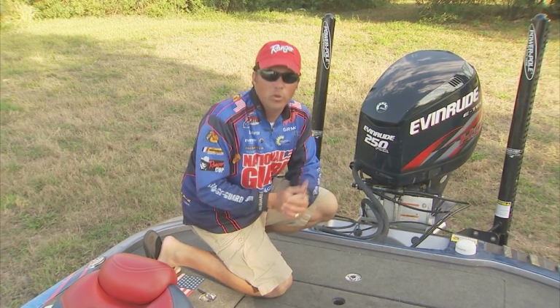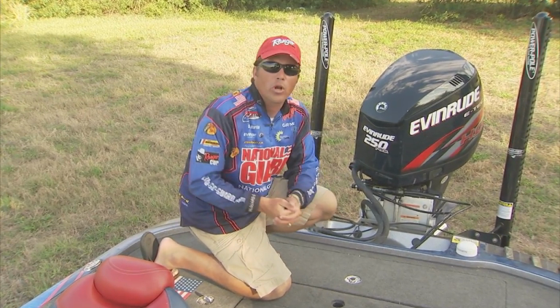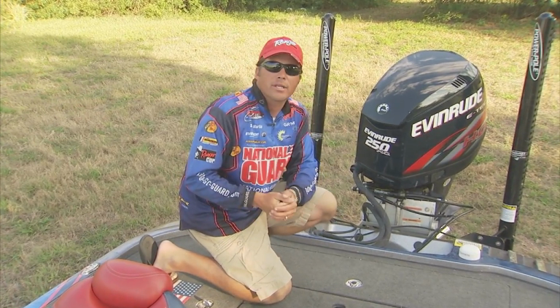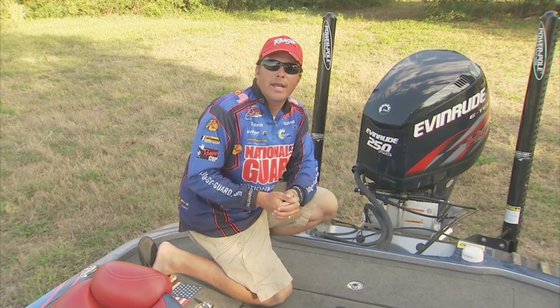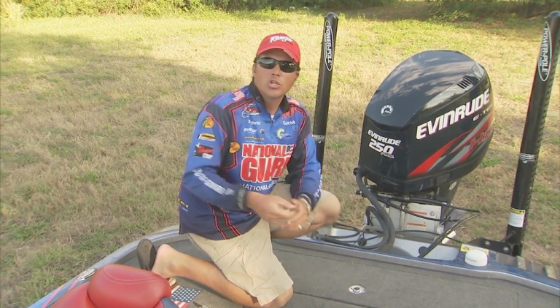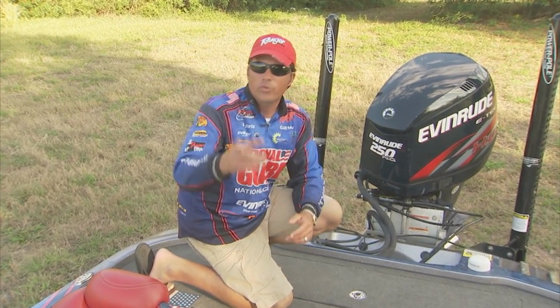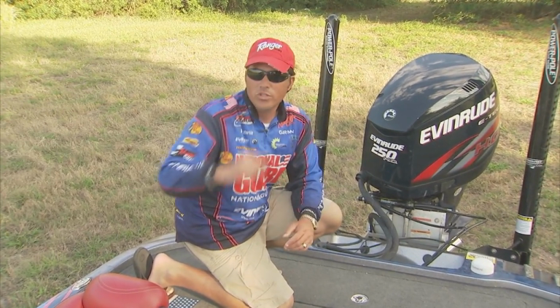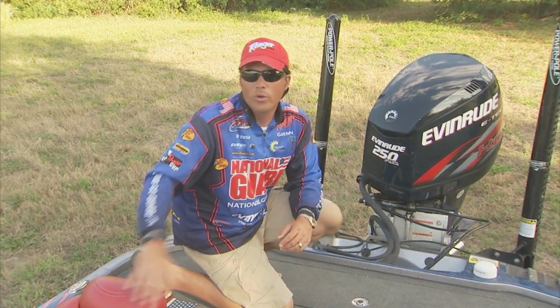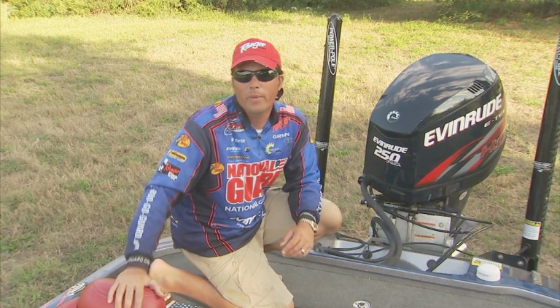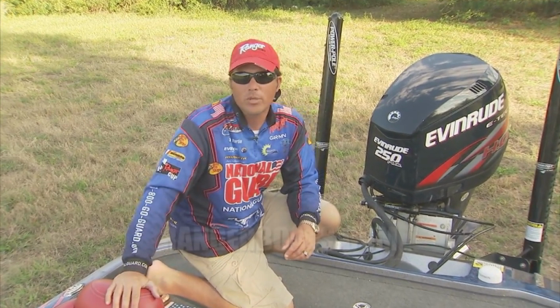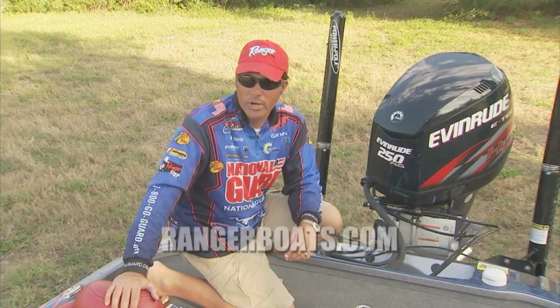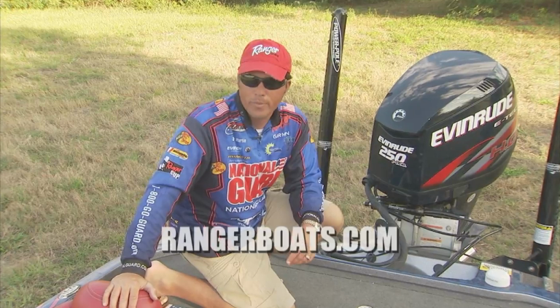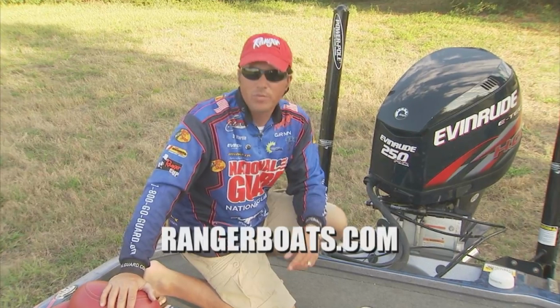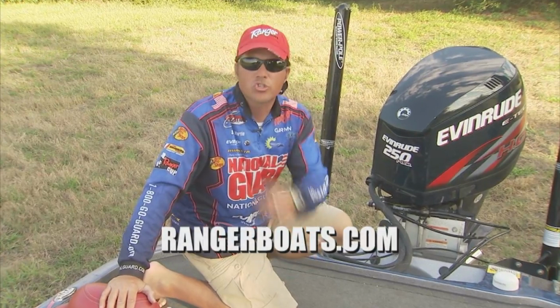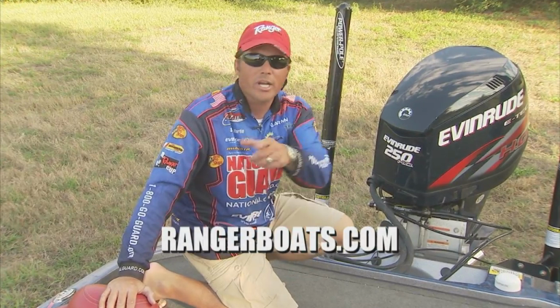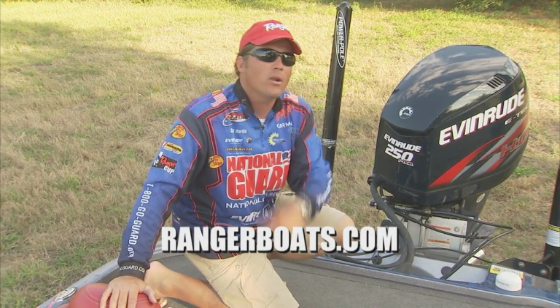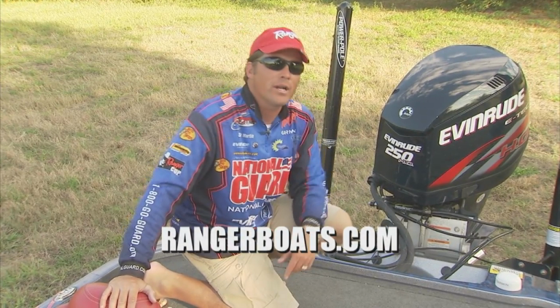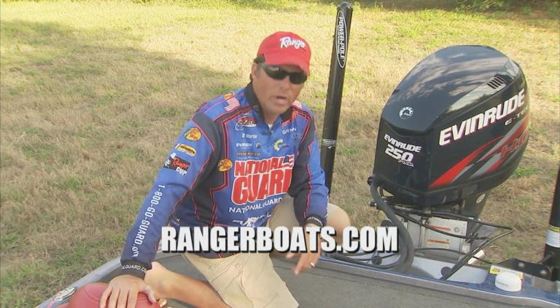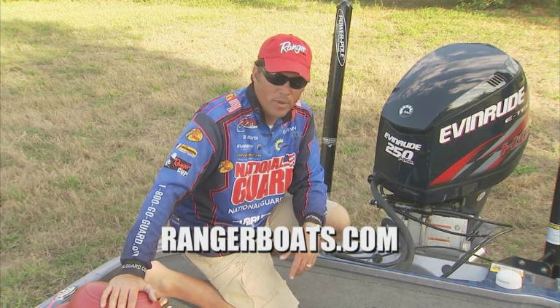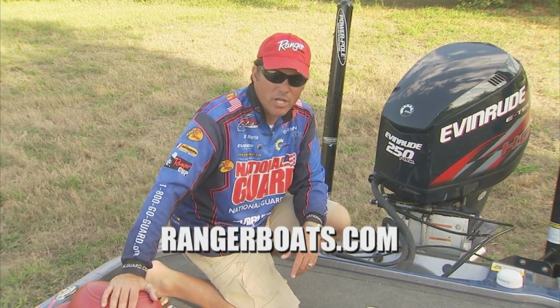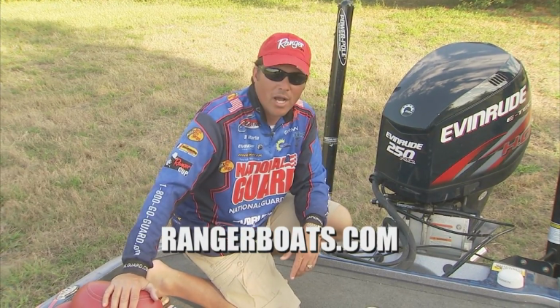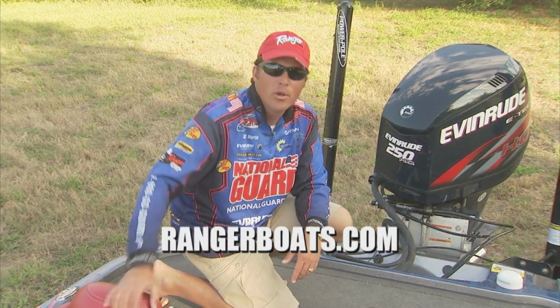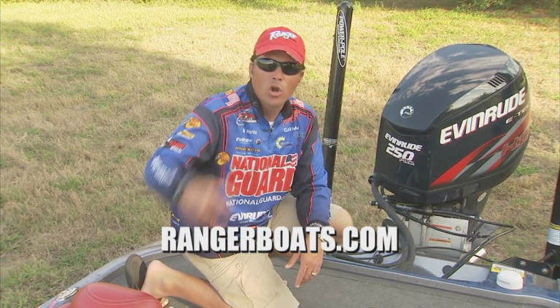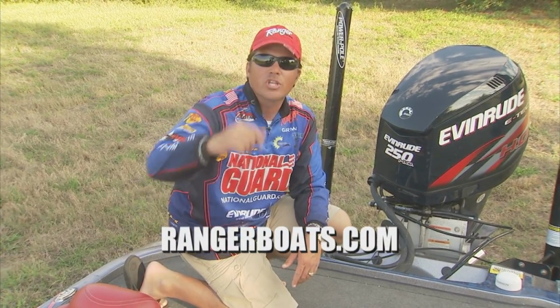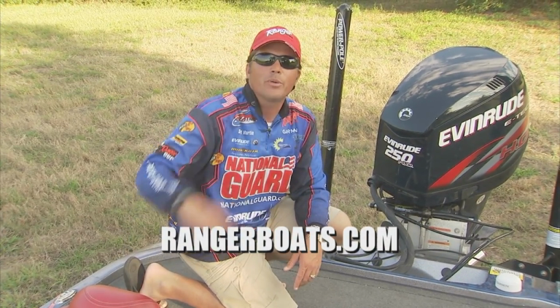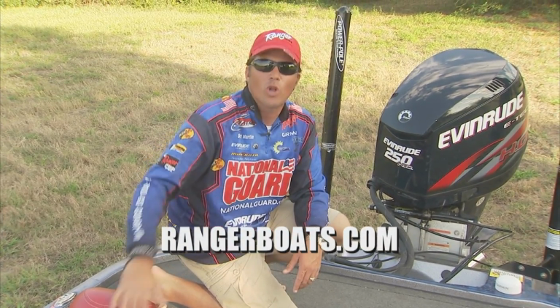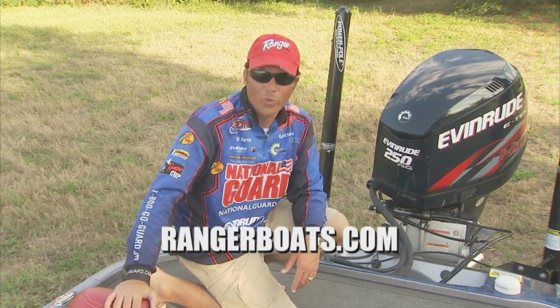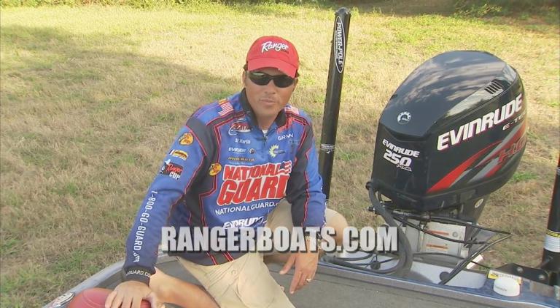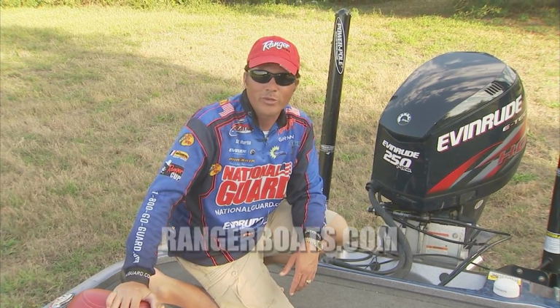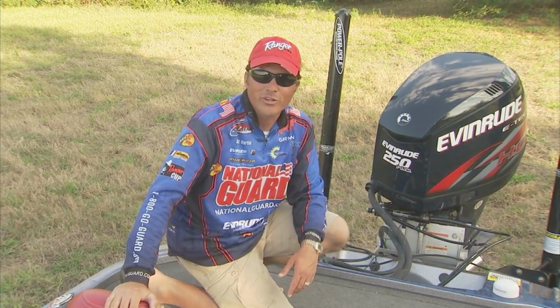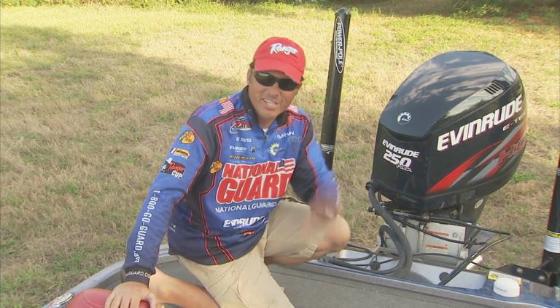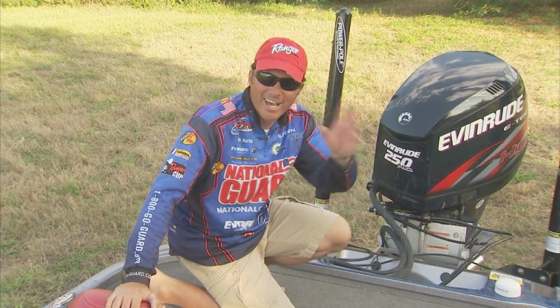That's the reason Ranger has the highest resale value of any bass boat on the market today. If you want more information about Ranger bass boats, check them out online at rangerboats.com, or stop in at your local Ranger boat dealer.